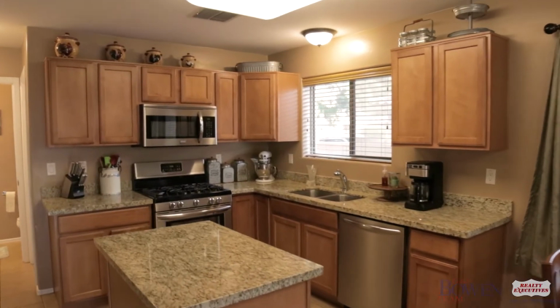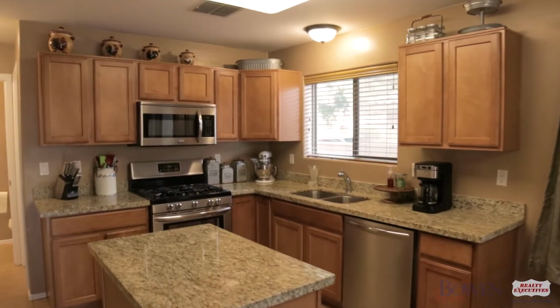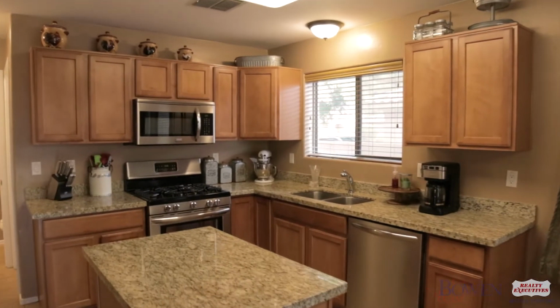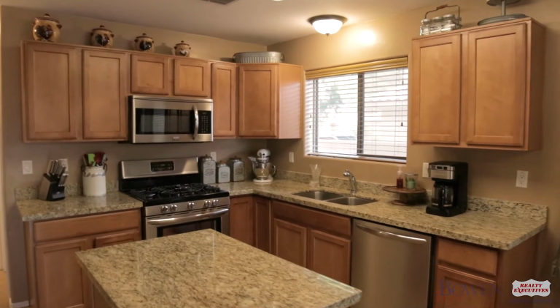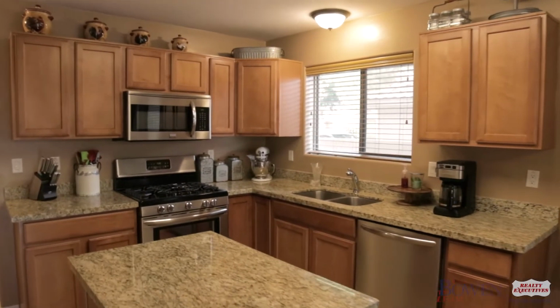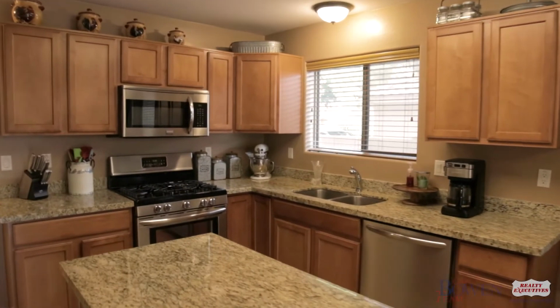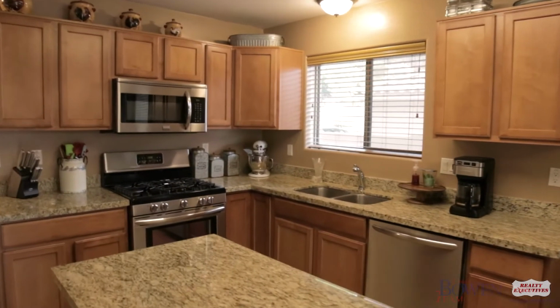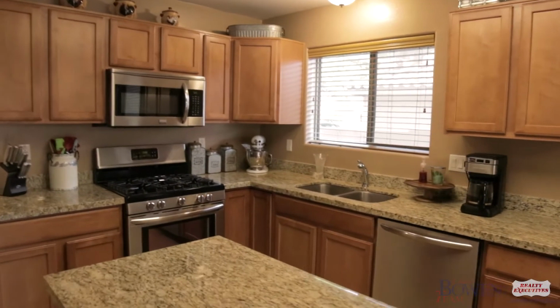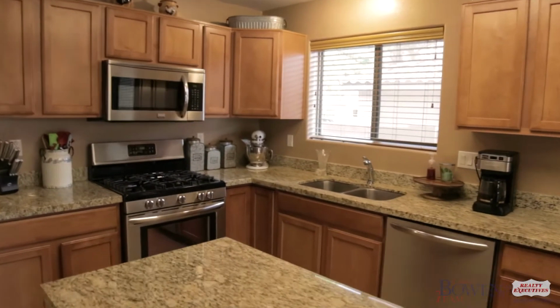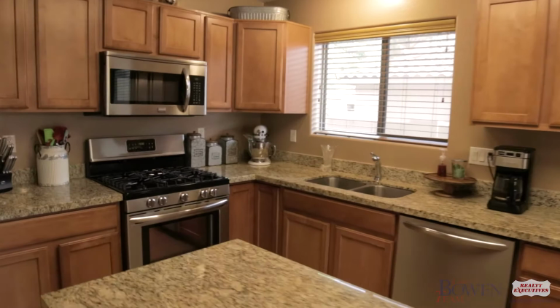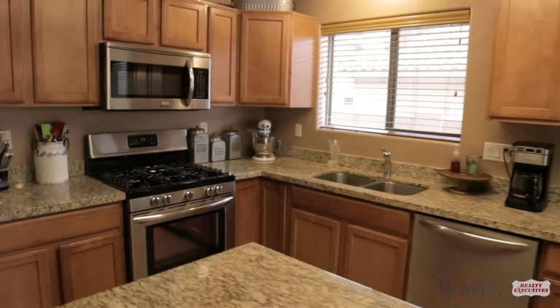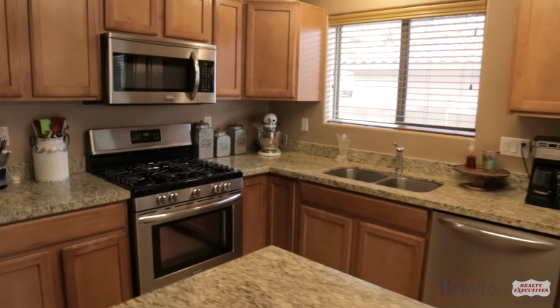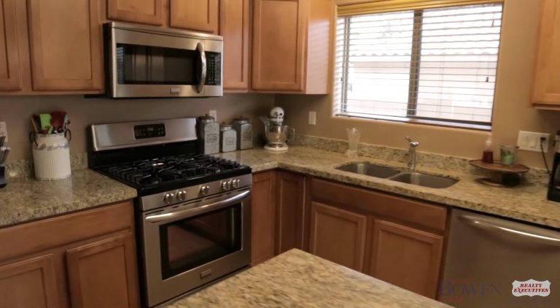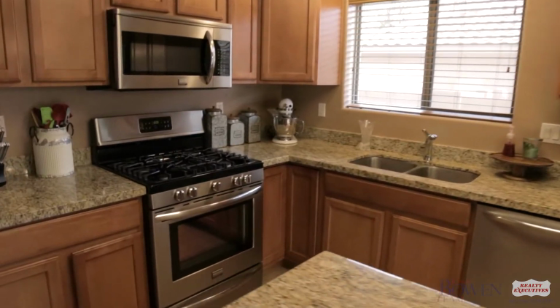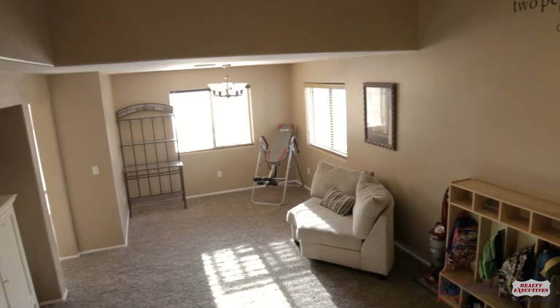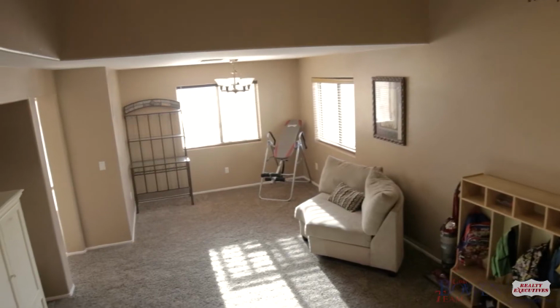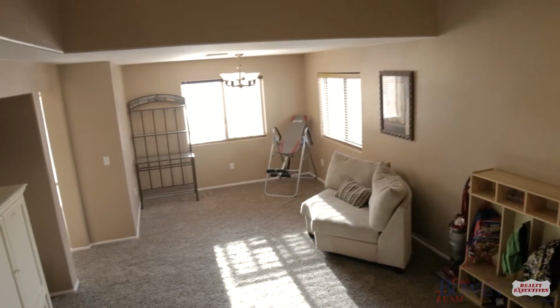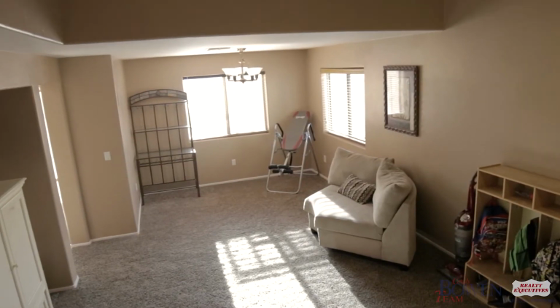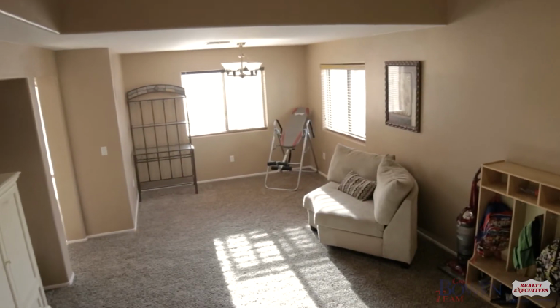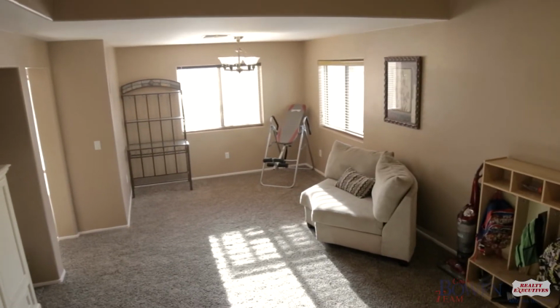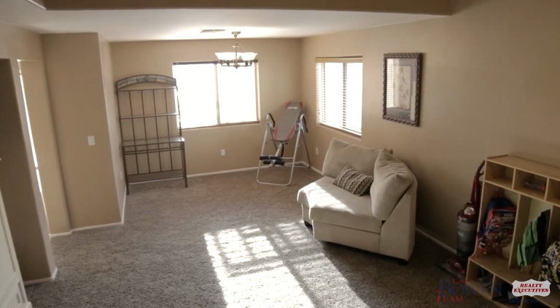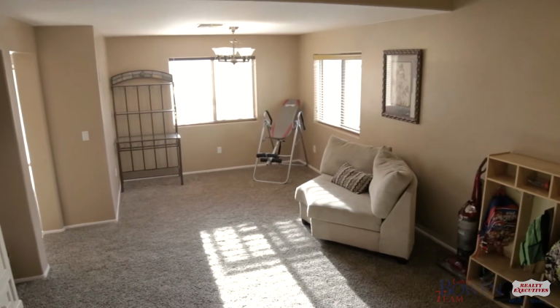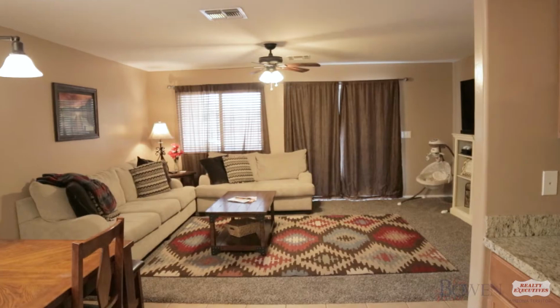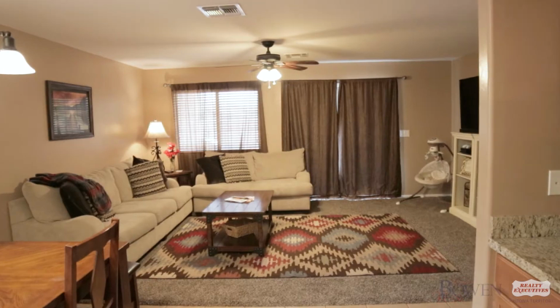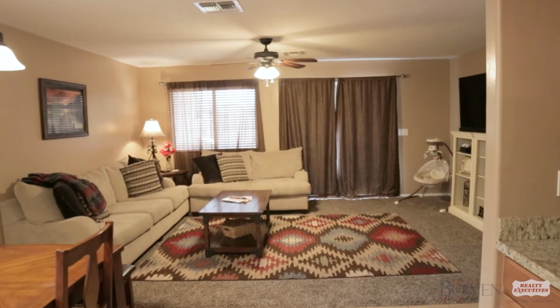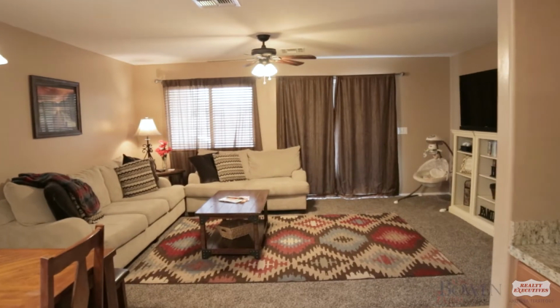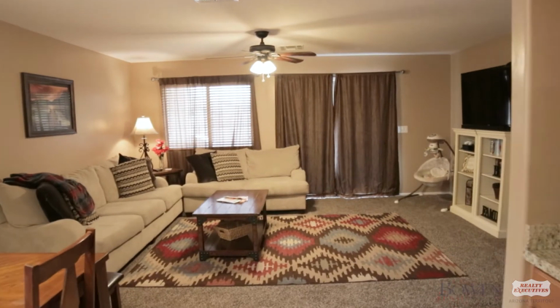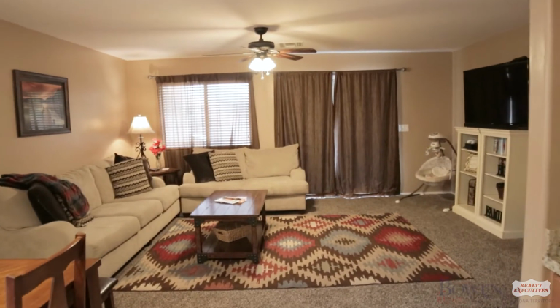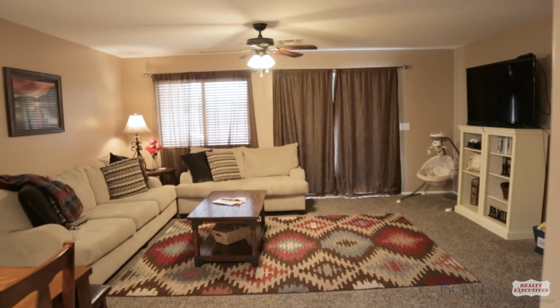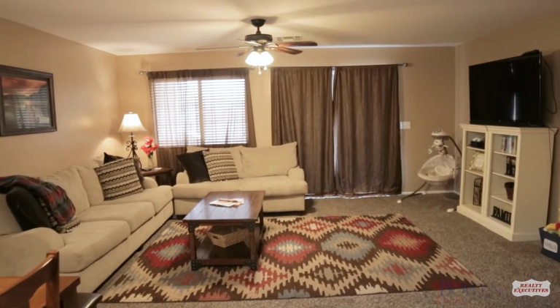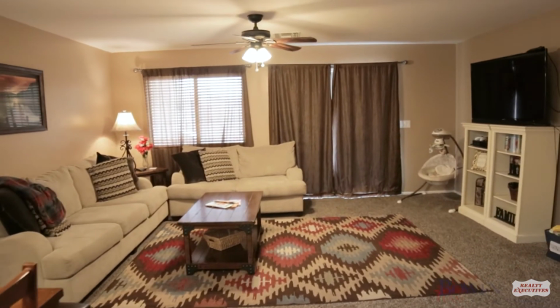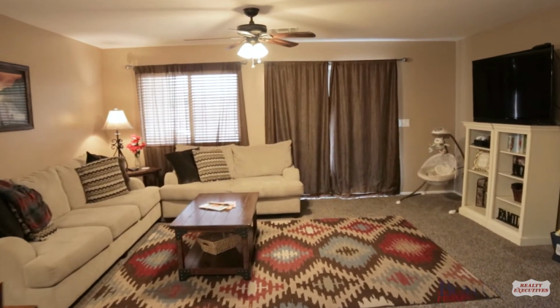It has granite countertops and matching stainless steel appliances. This move-in ready home has newer carpets and updated fixtures throughout.